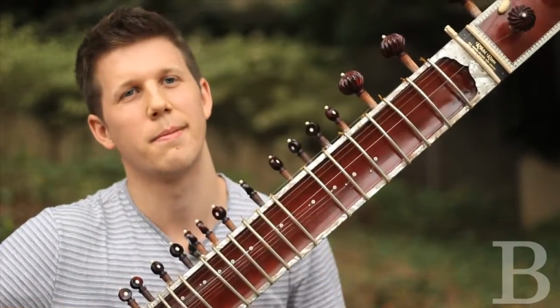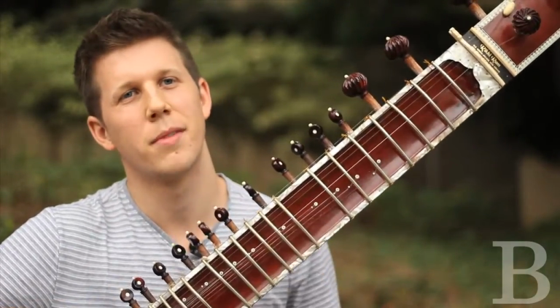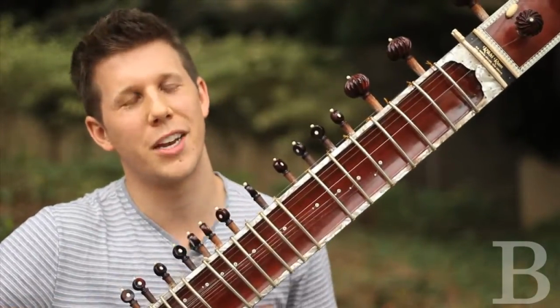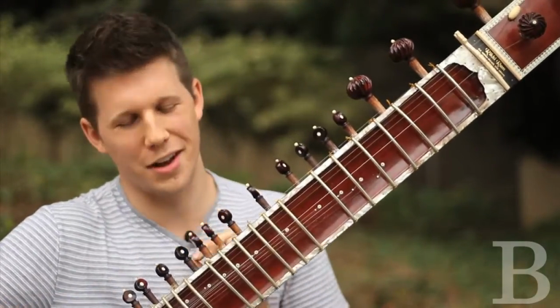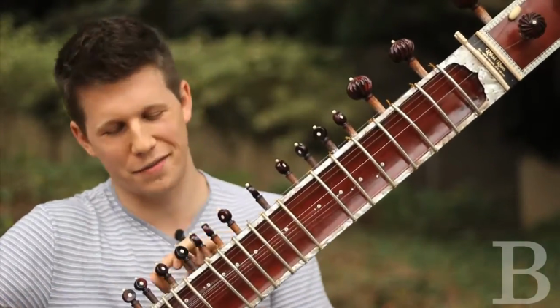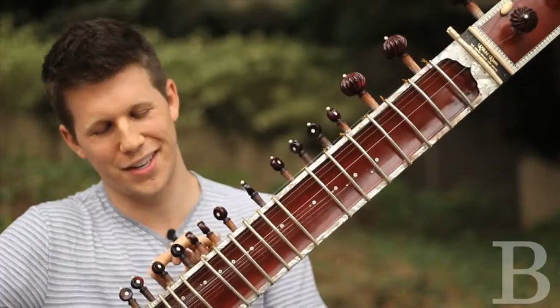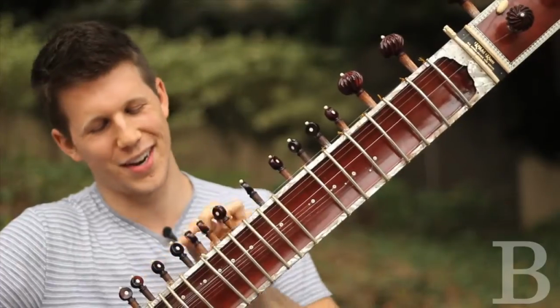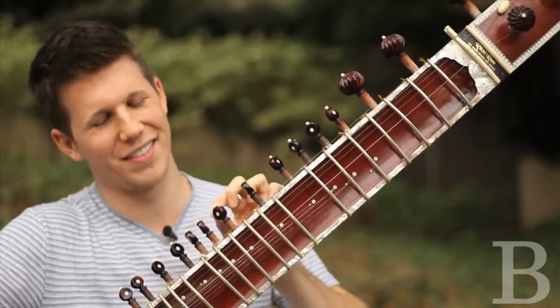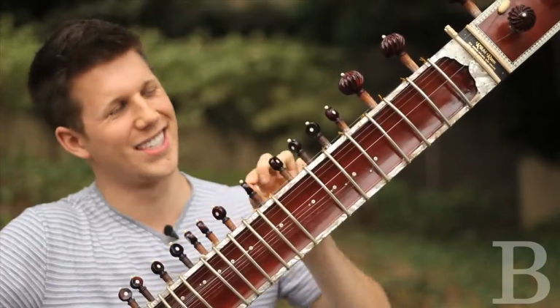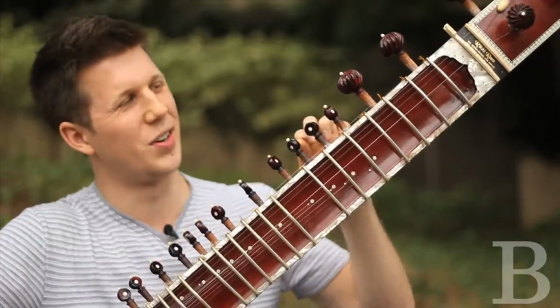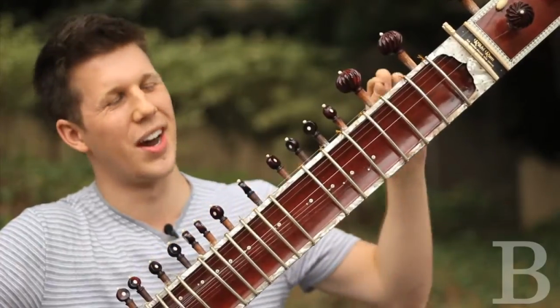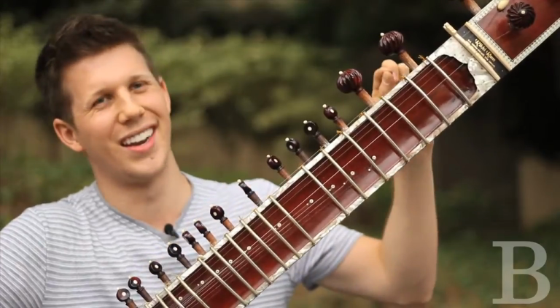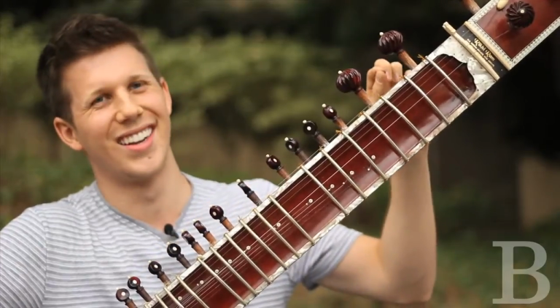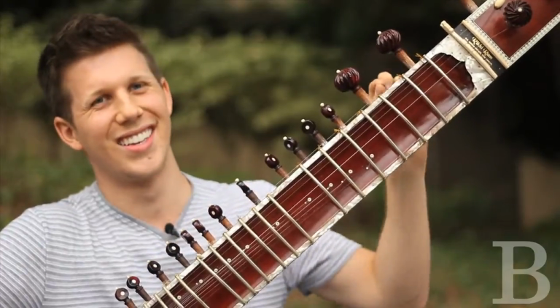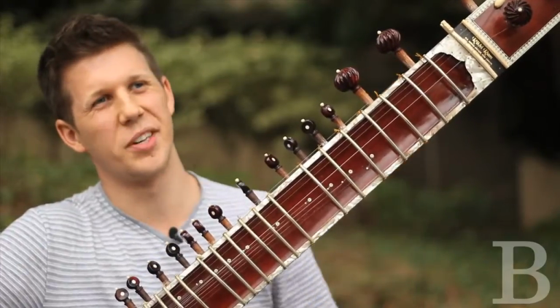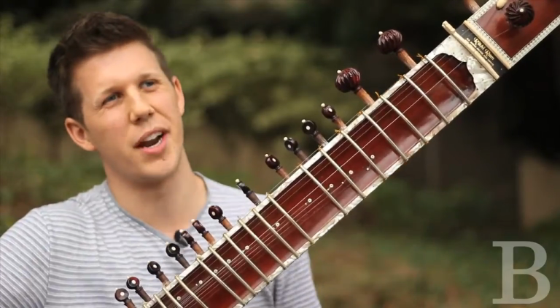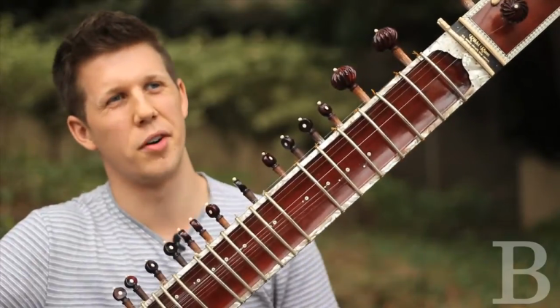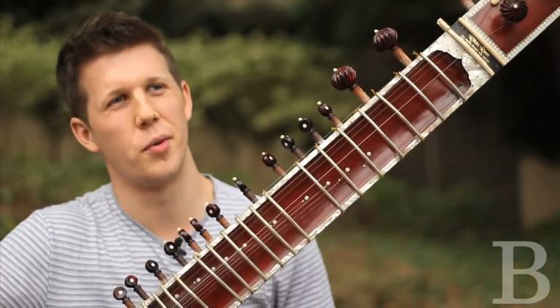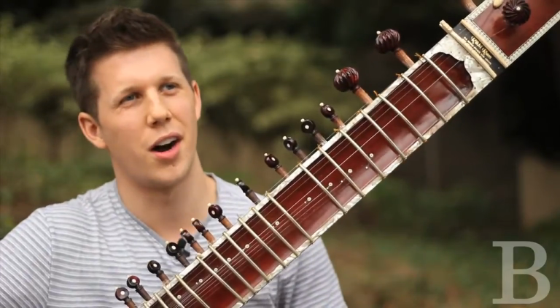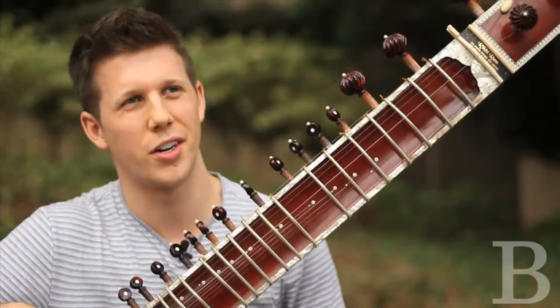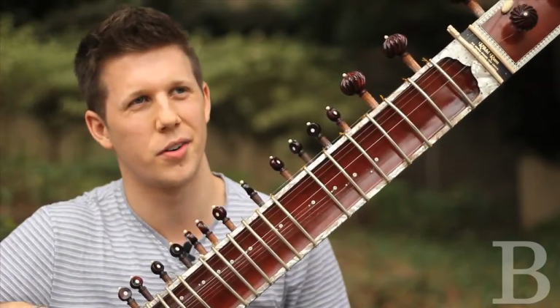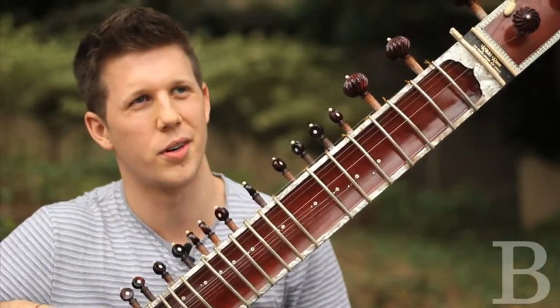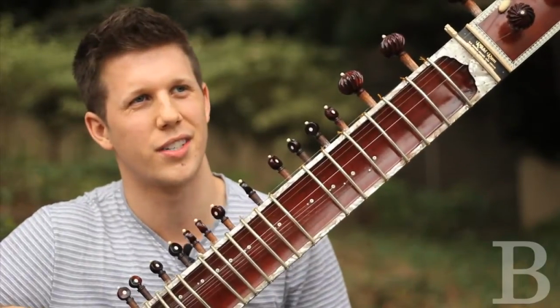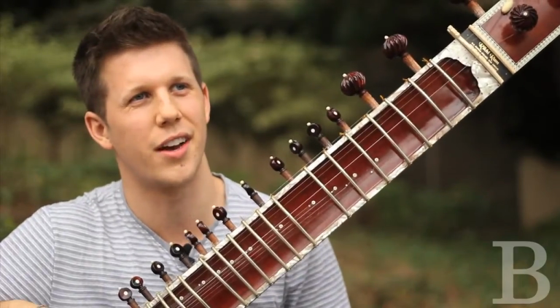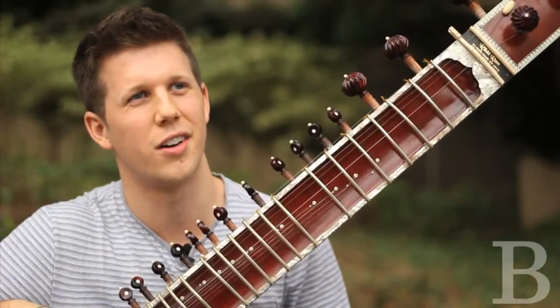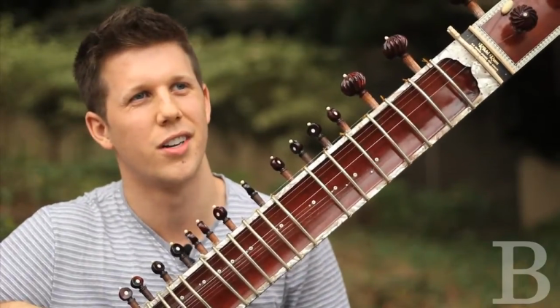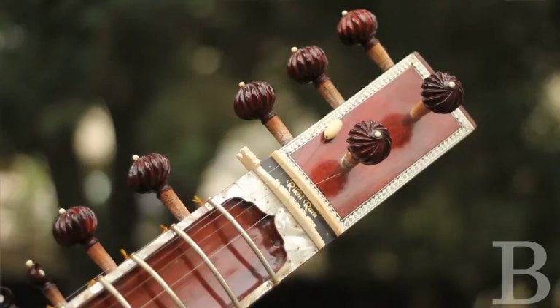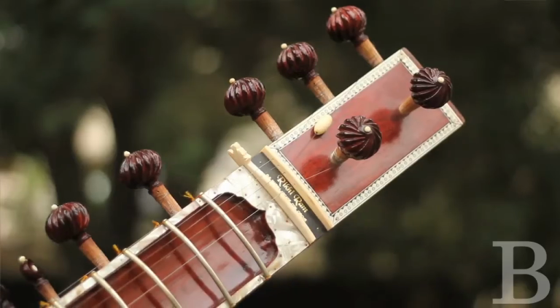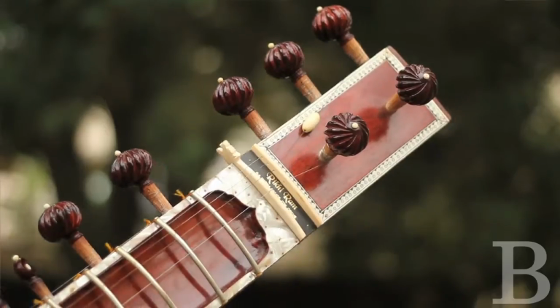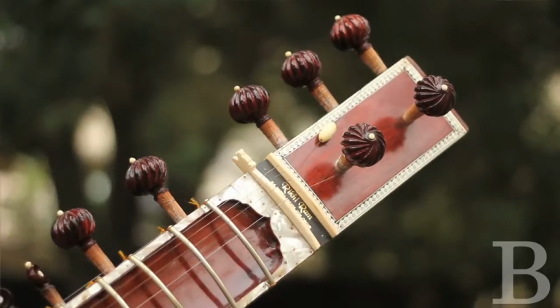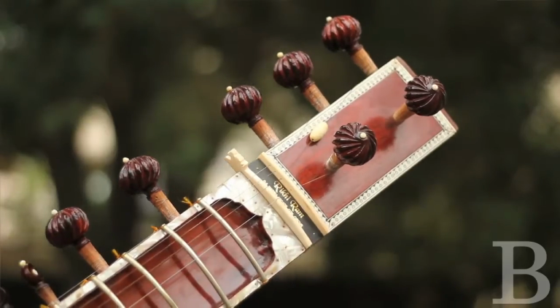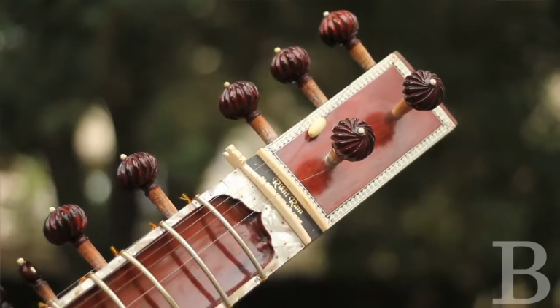You have to tune every single one to whatever rag or scale that you're playing in.